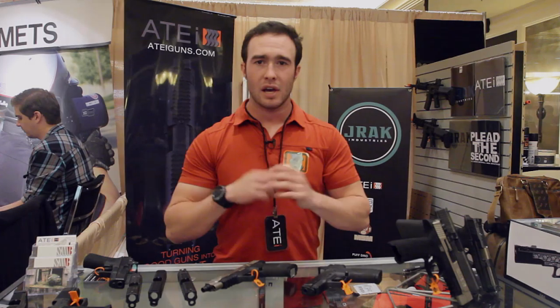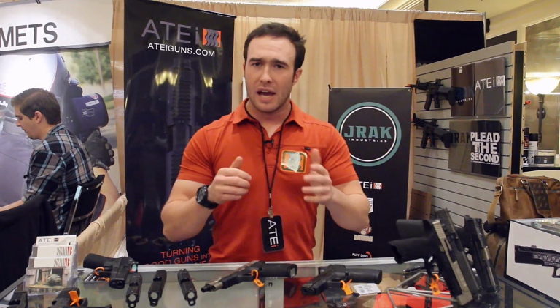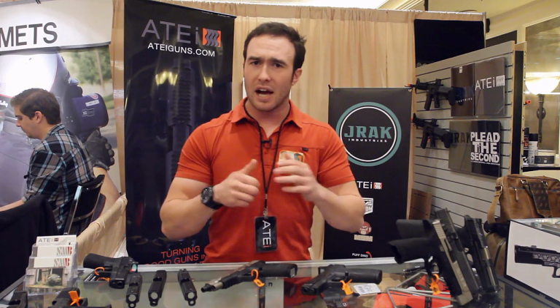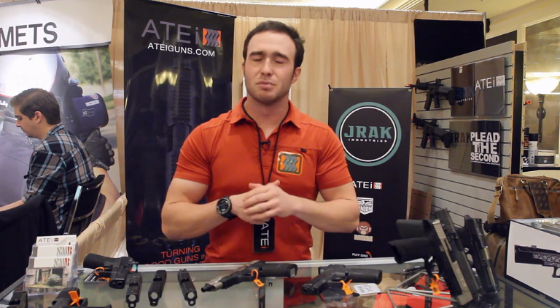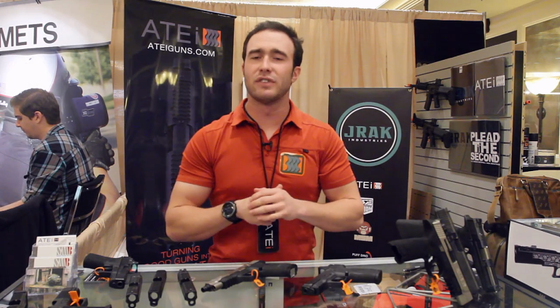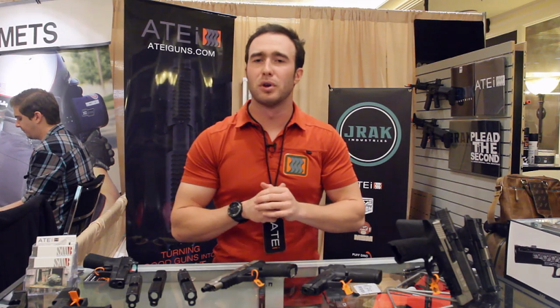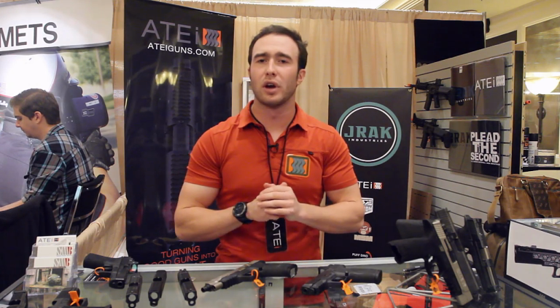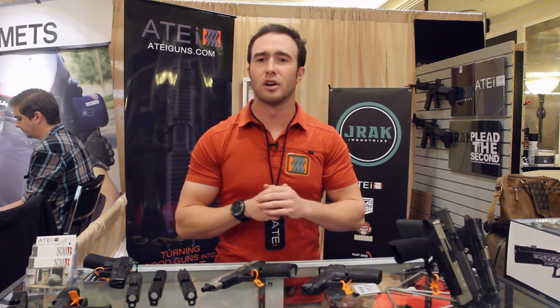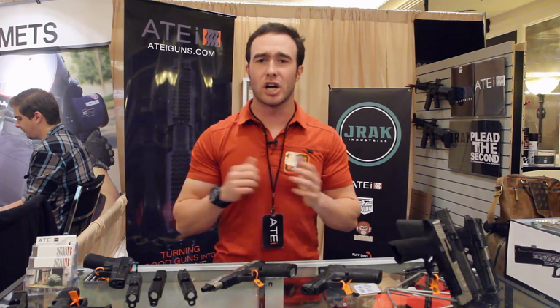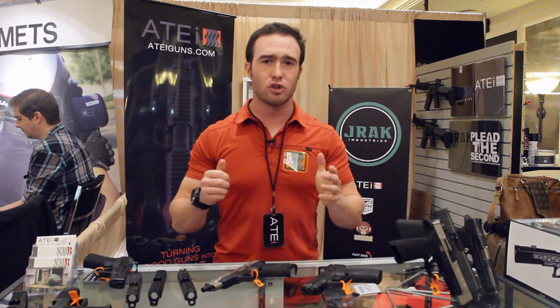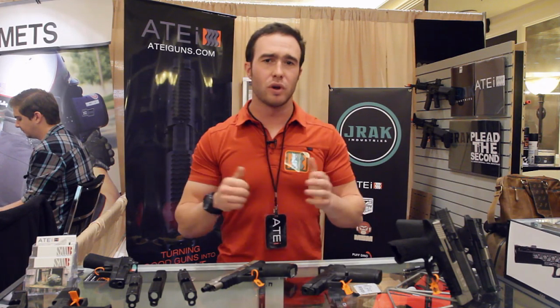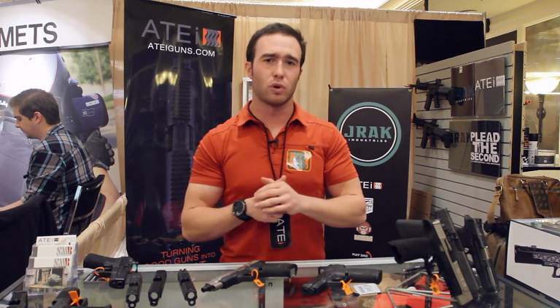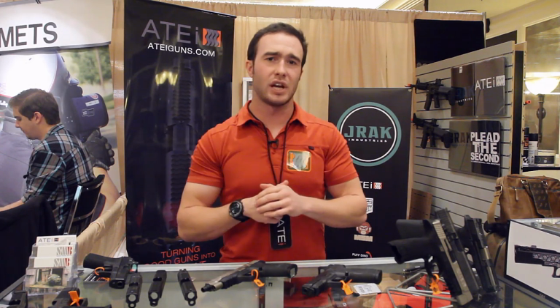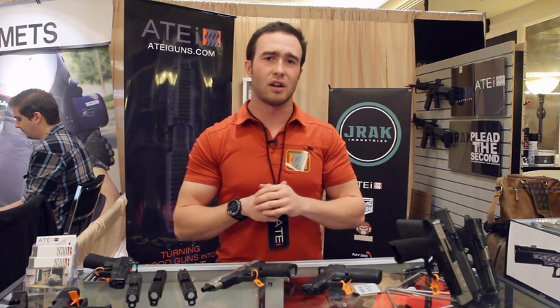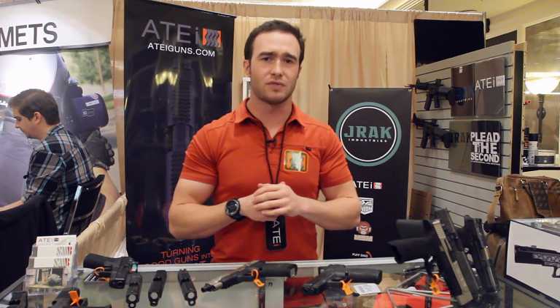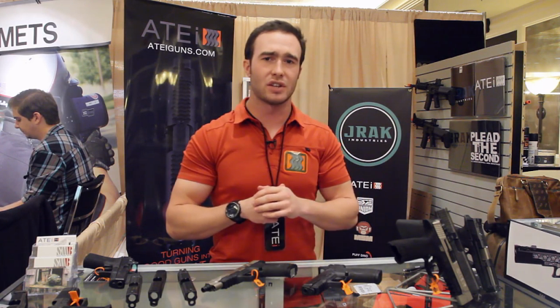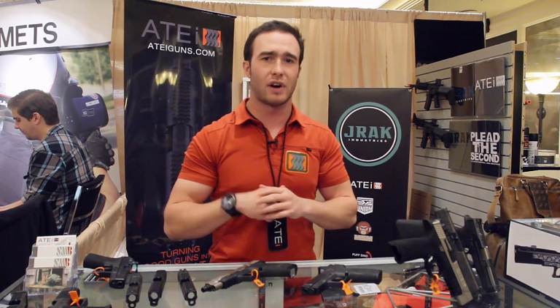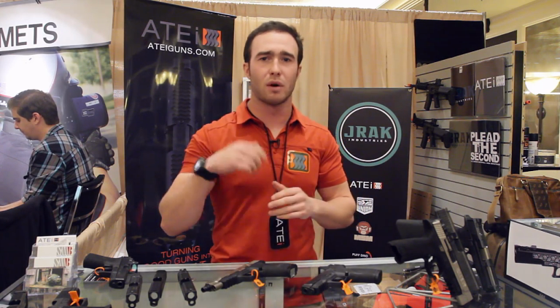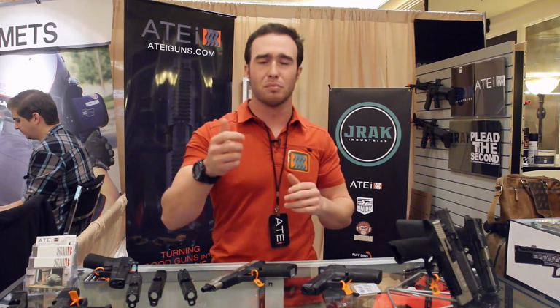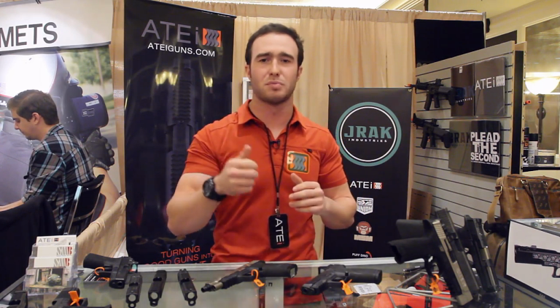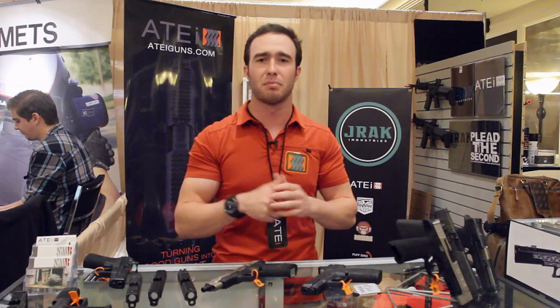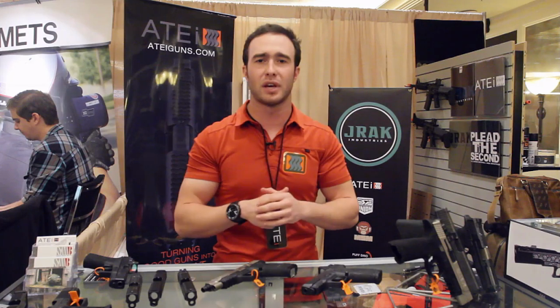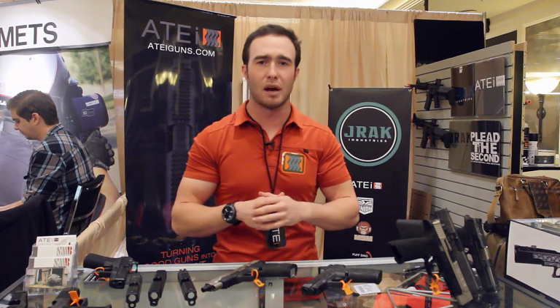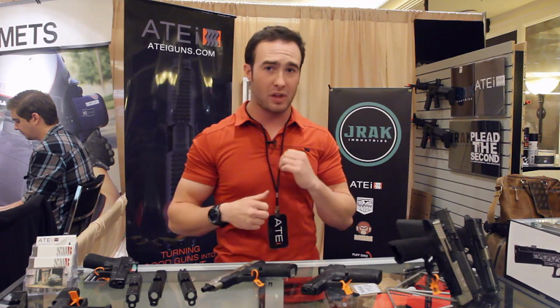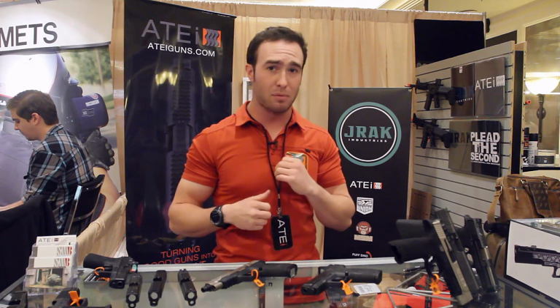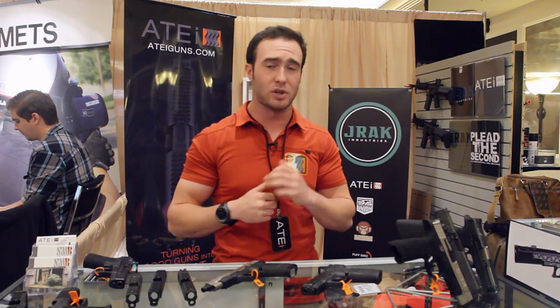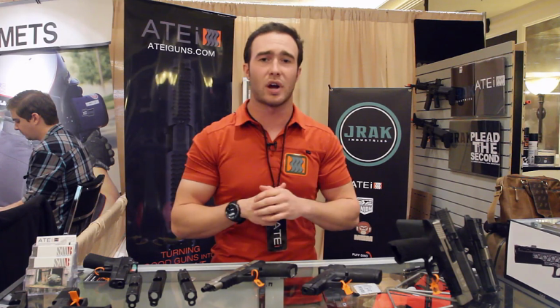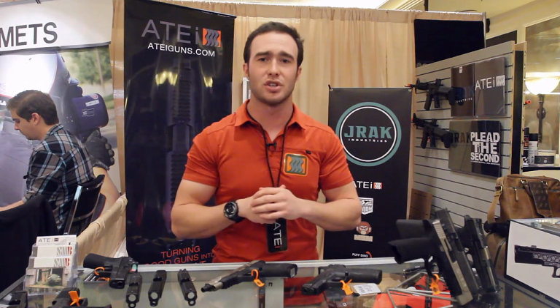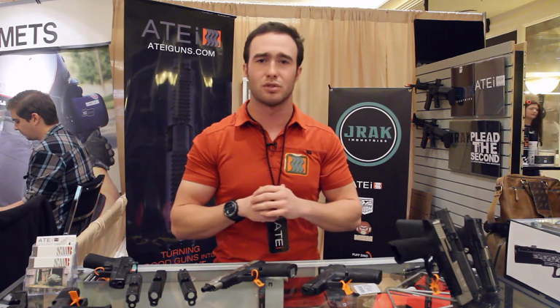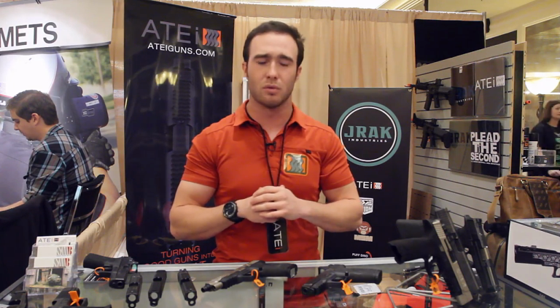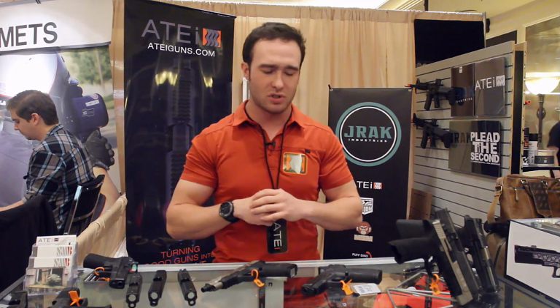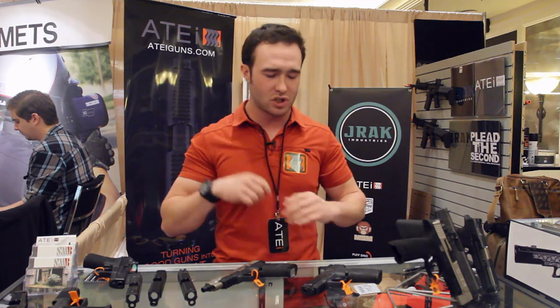Hey guys, I'm Steven Pinot here at SHOT Show 2014 in Las Vegas, Nevada with Mil-Spec Monkey. I'm with M3 Strategies and 21CG.